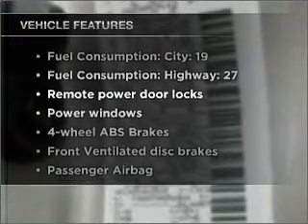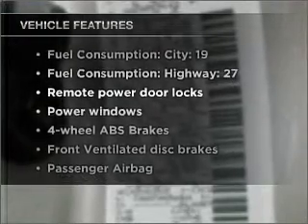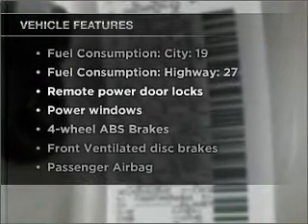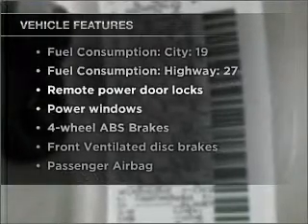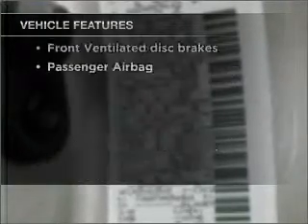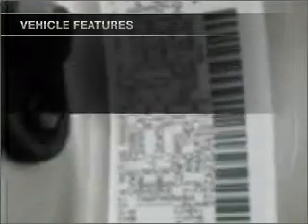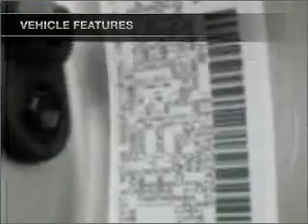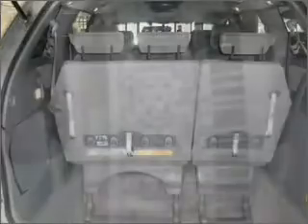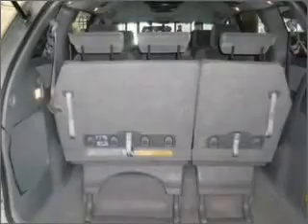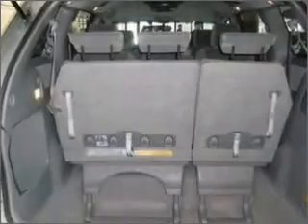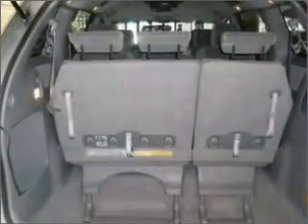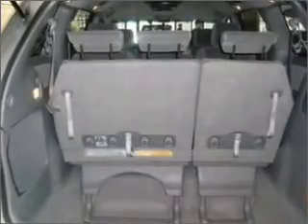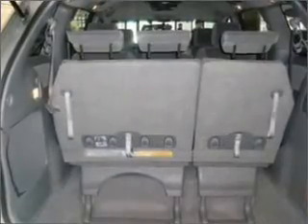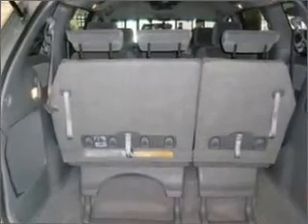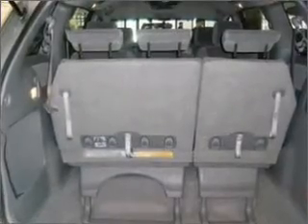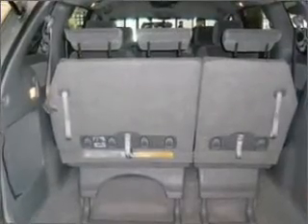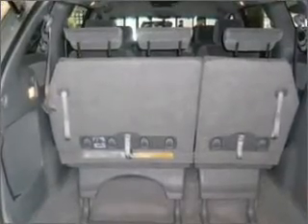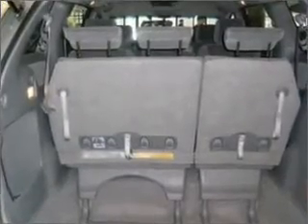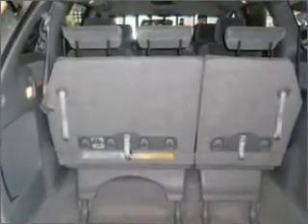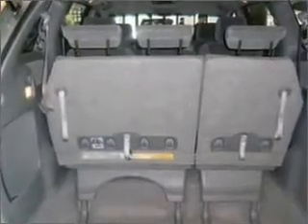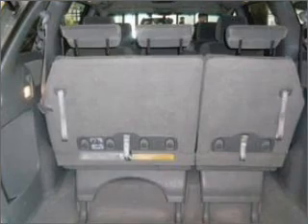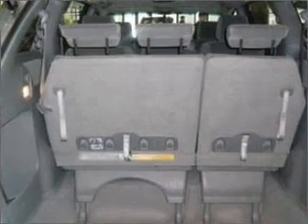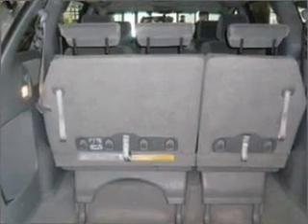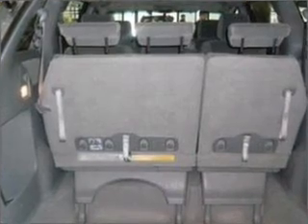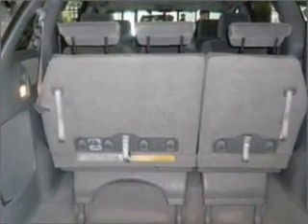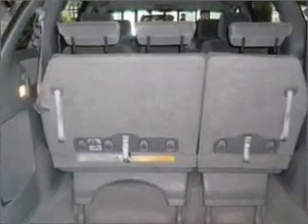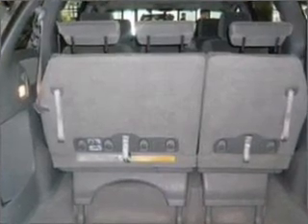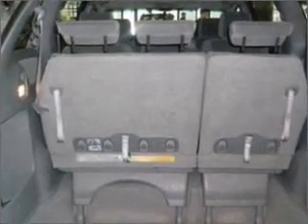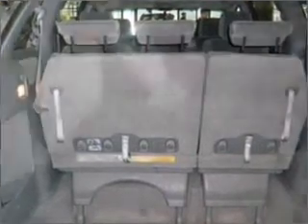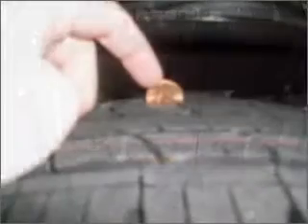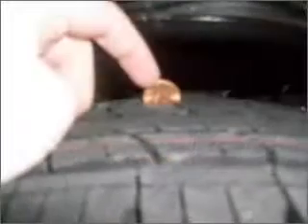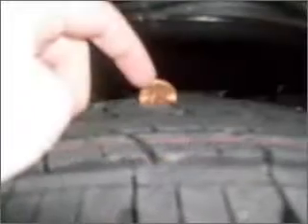Air conditioning, power door locks, power windows, power steering, power mirrors, and AM-FM stereo with a CD player.